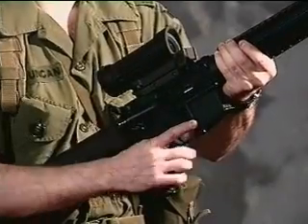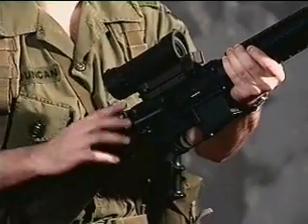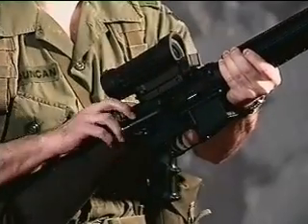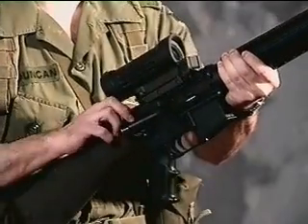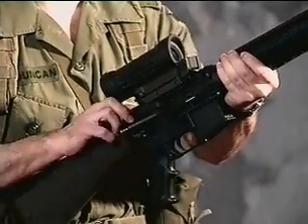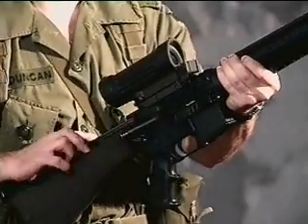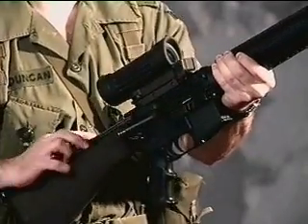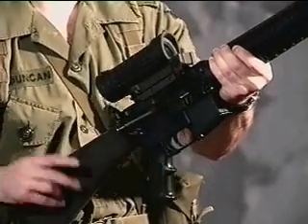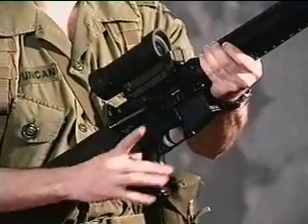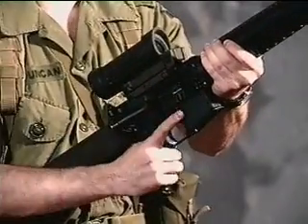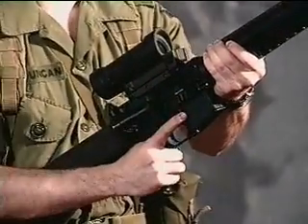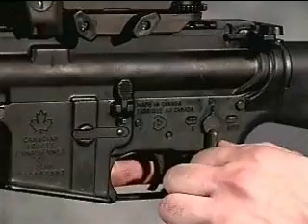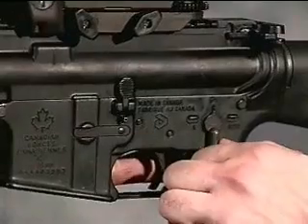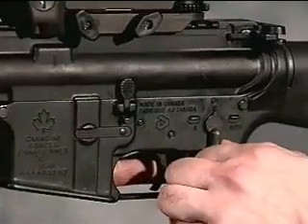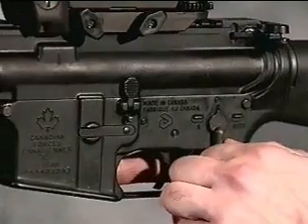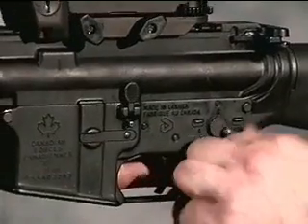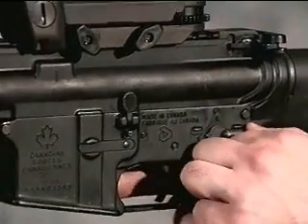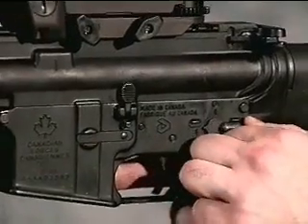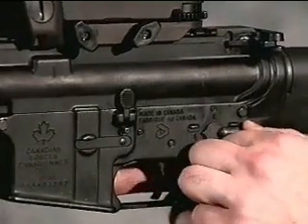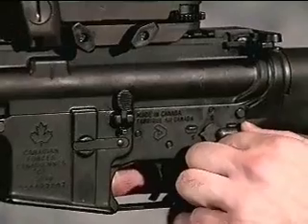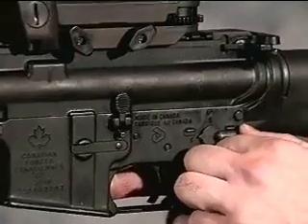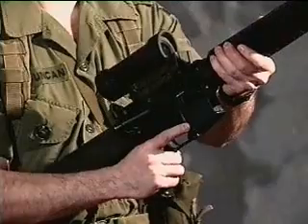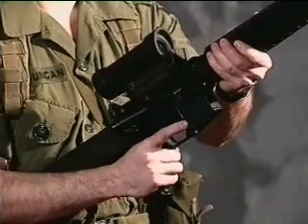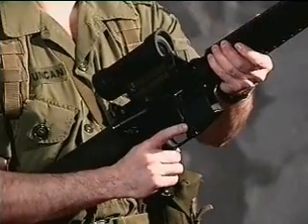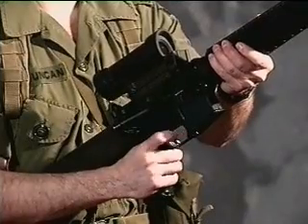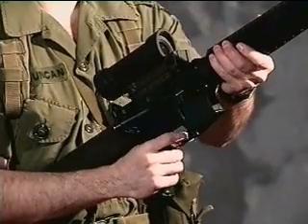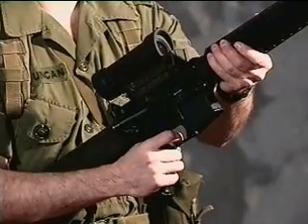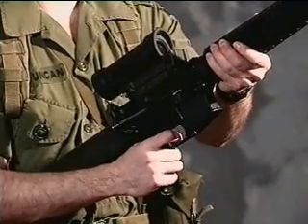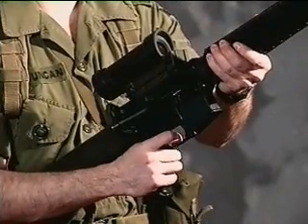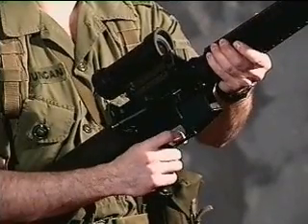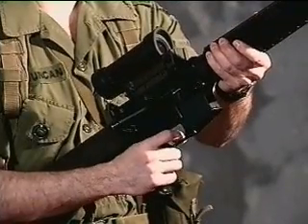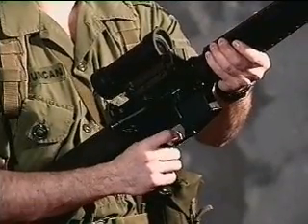Cock the rifle. Place it on safe. Attempt to fire. It should not fire.